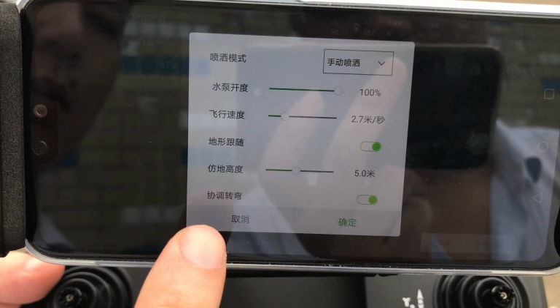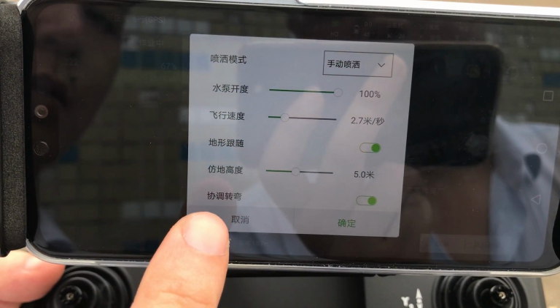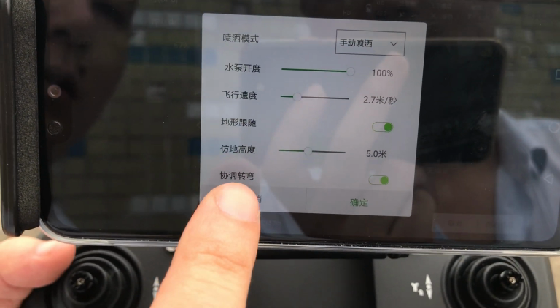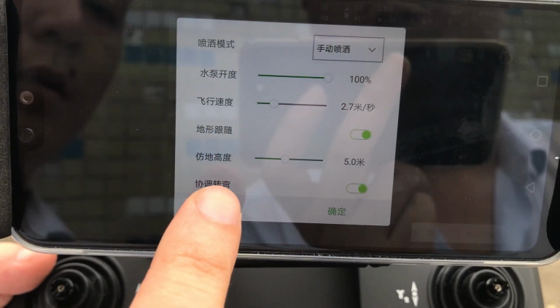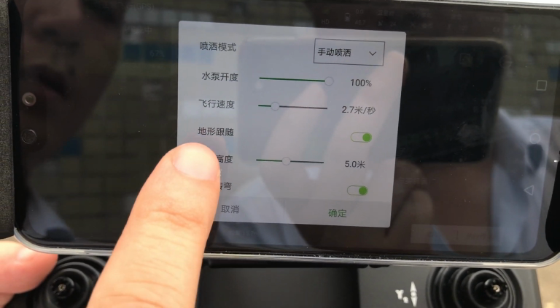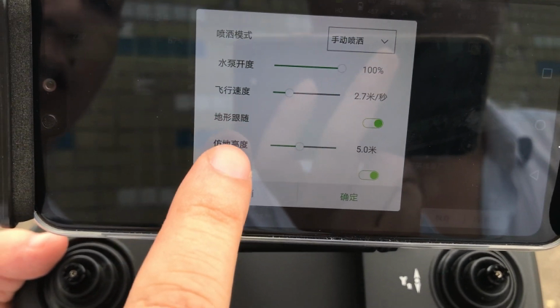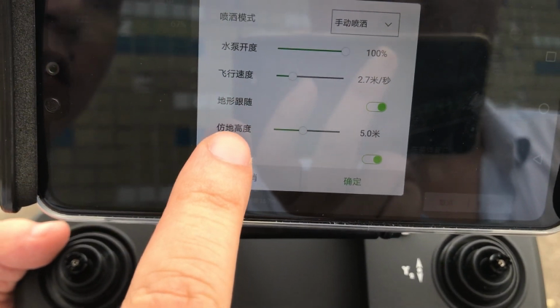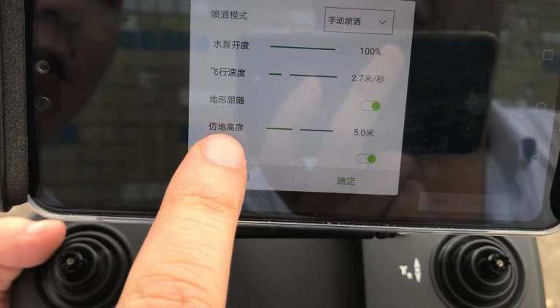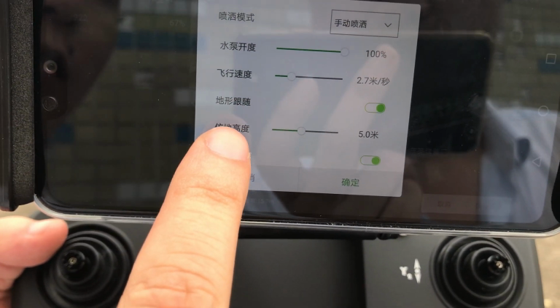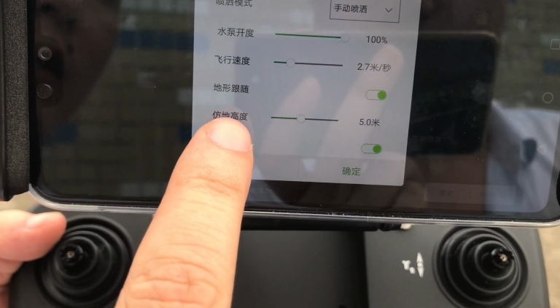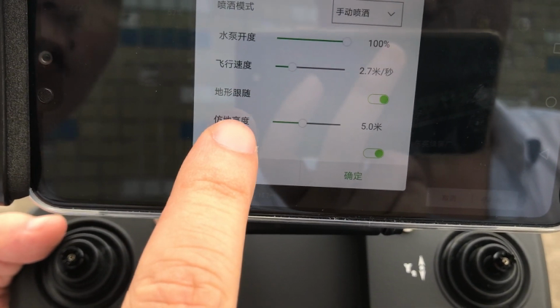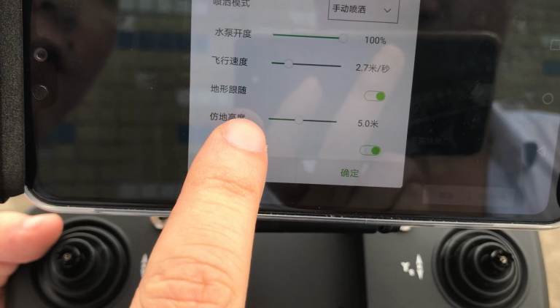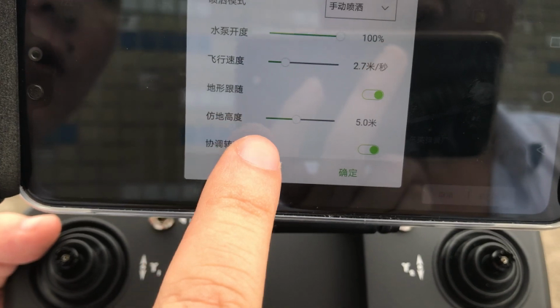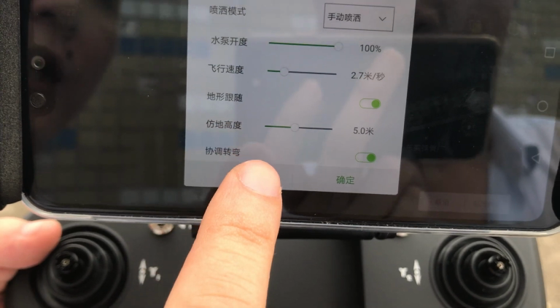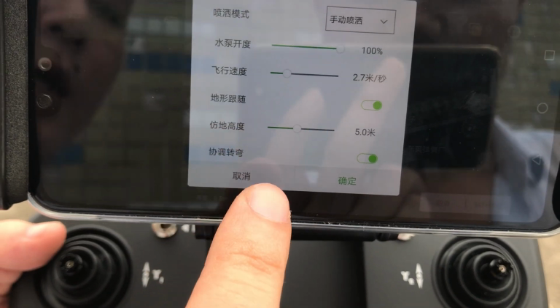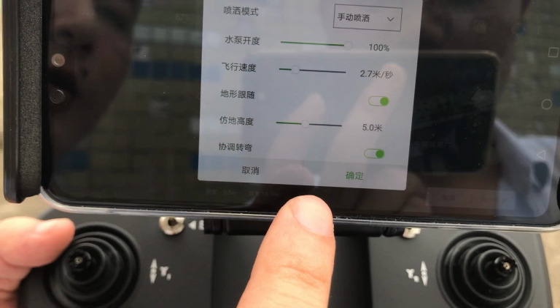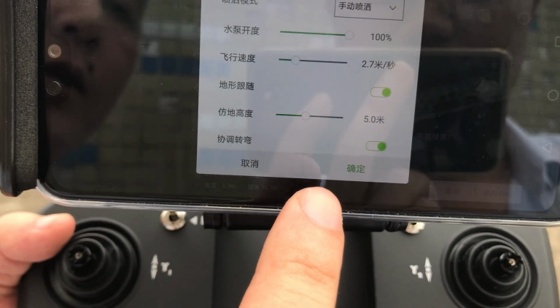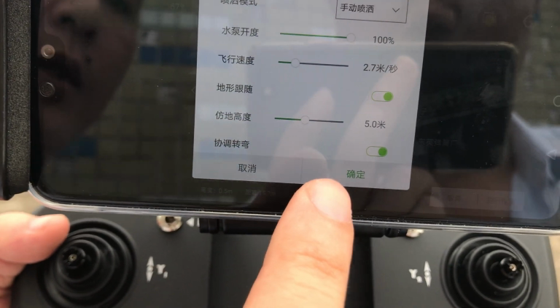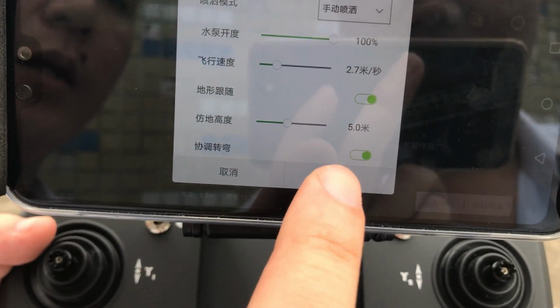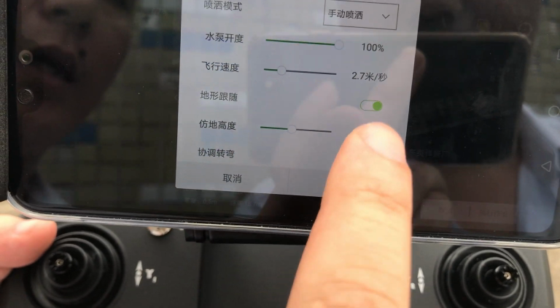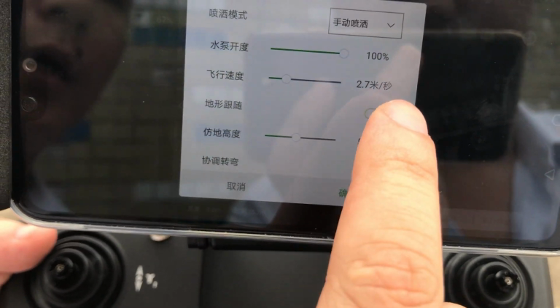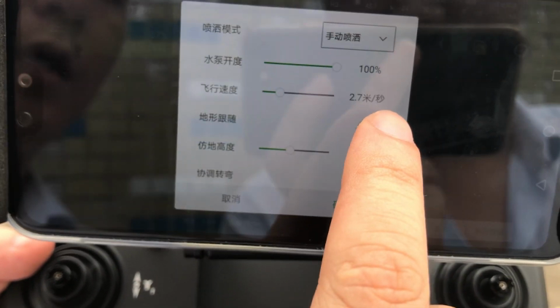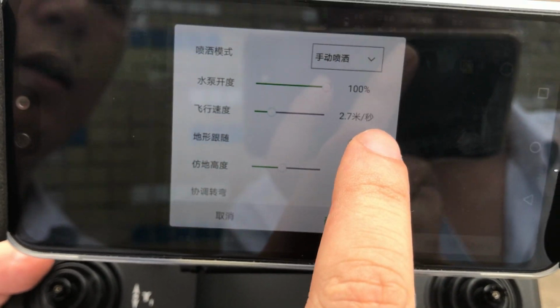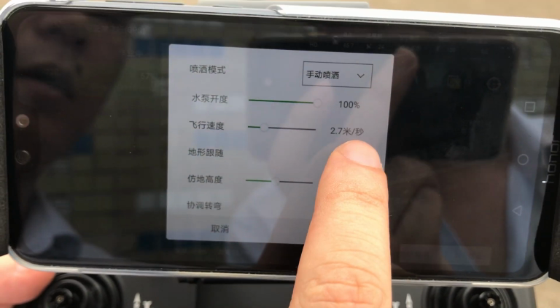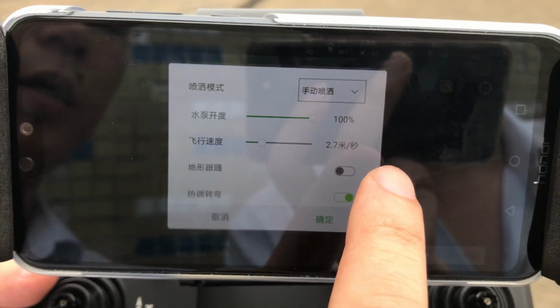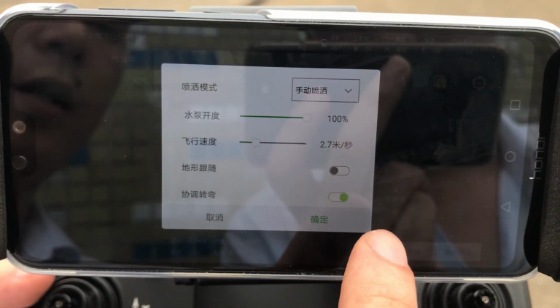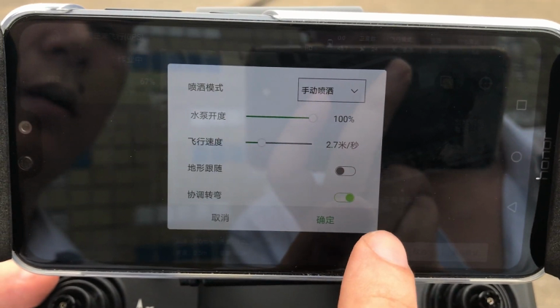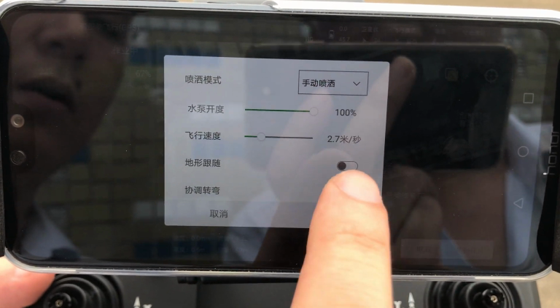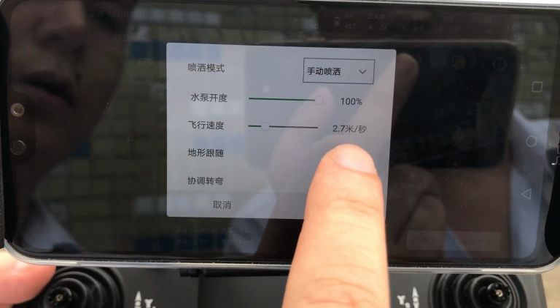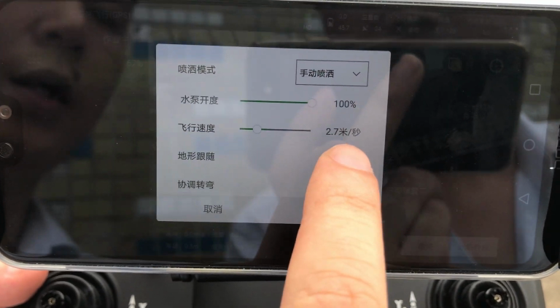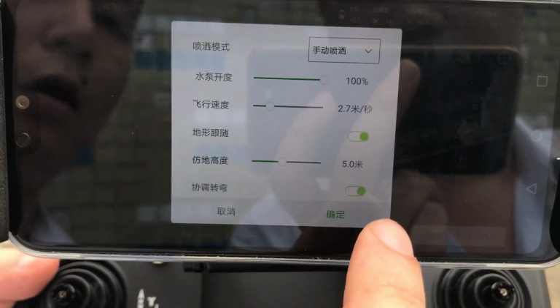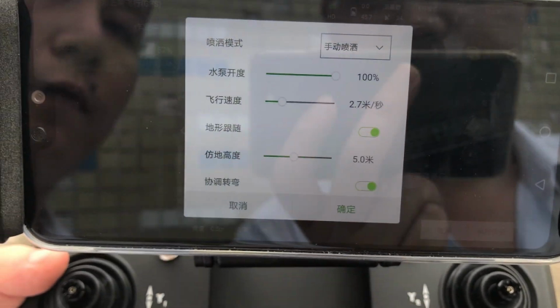This is a terrain follow radar. You can turn it on or turn it off.